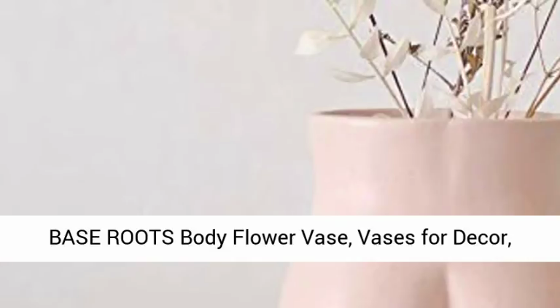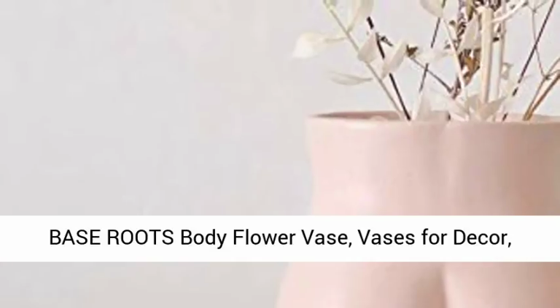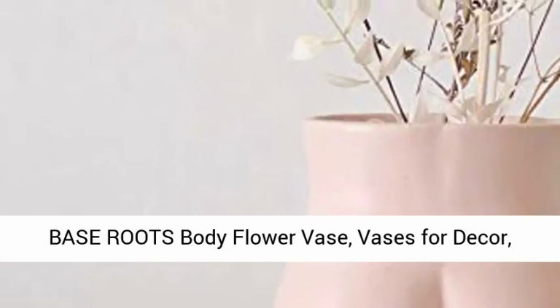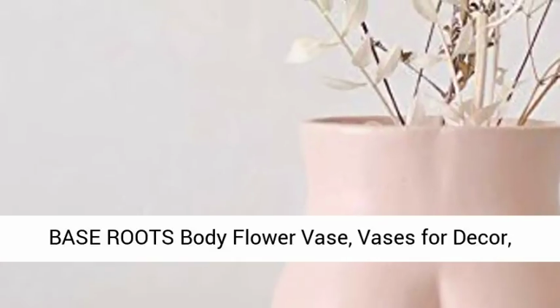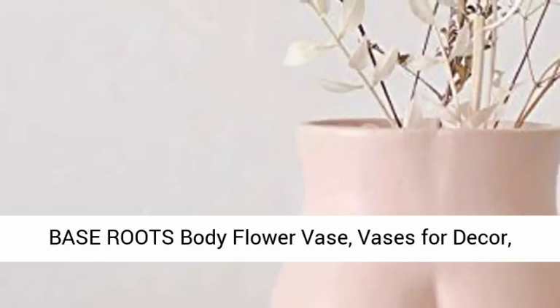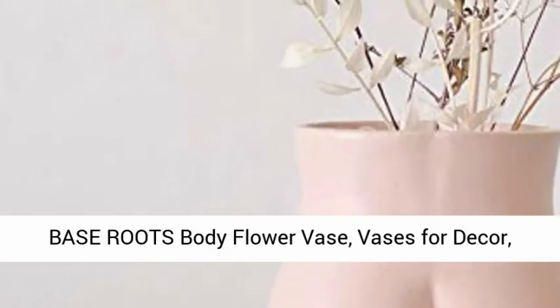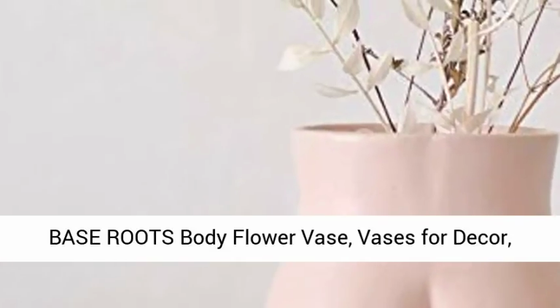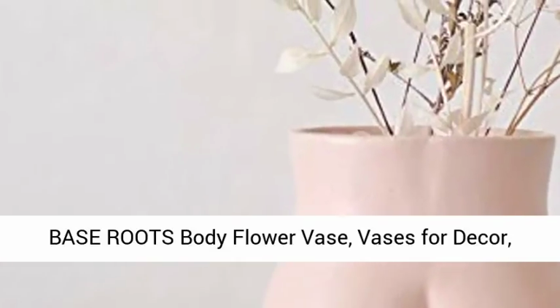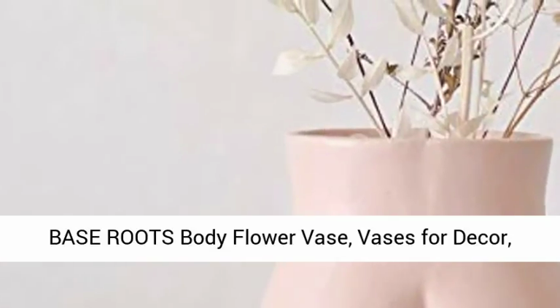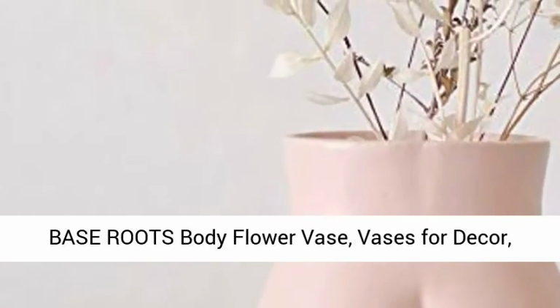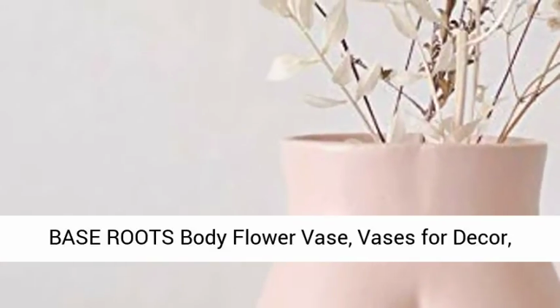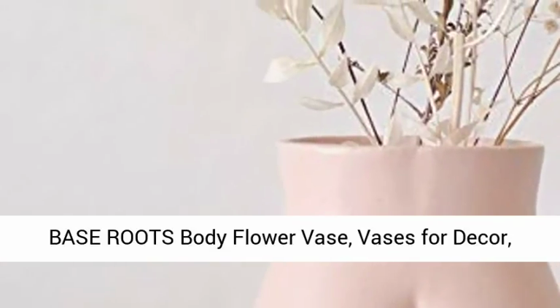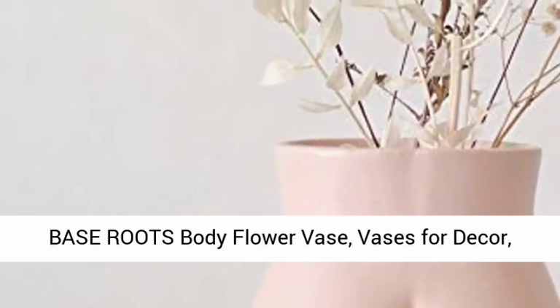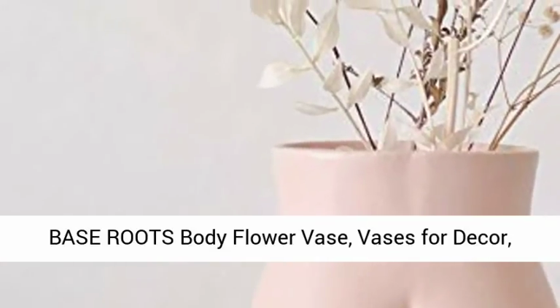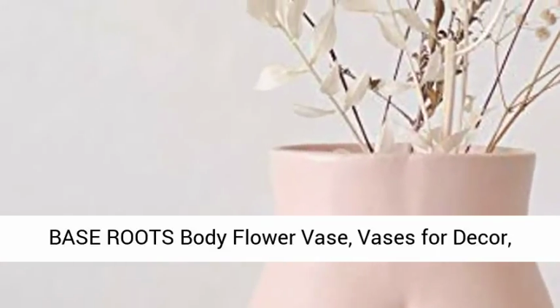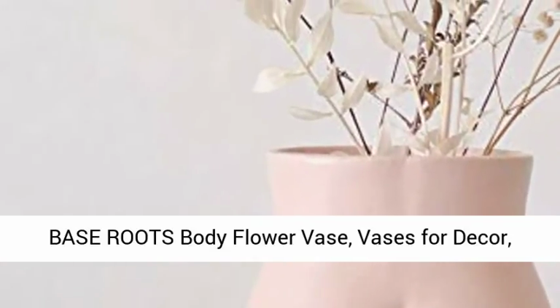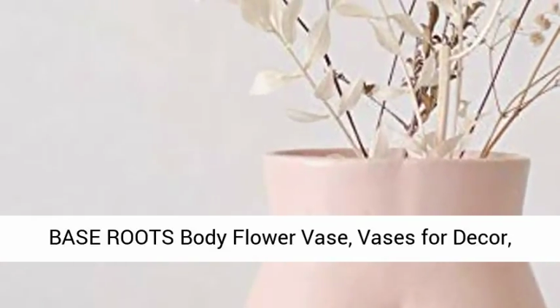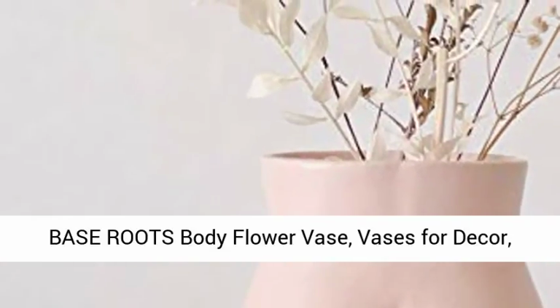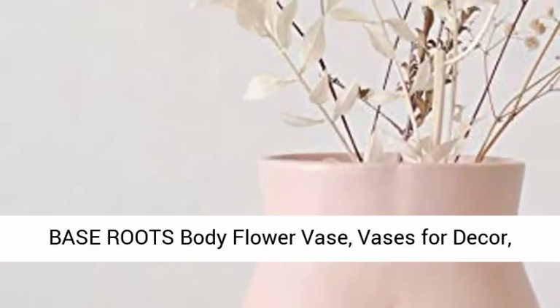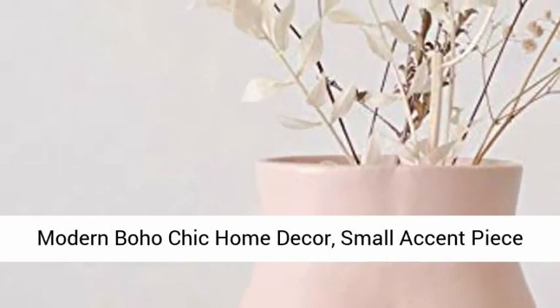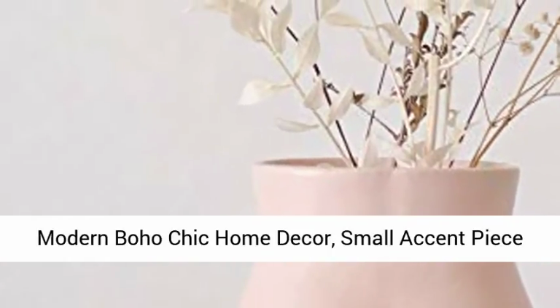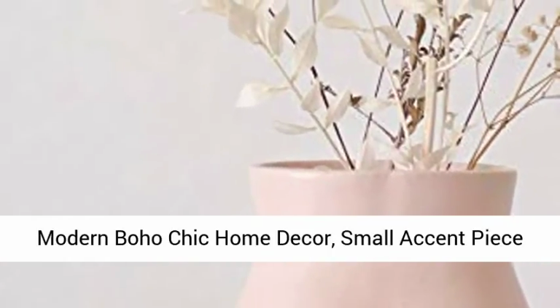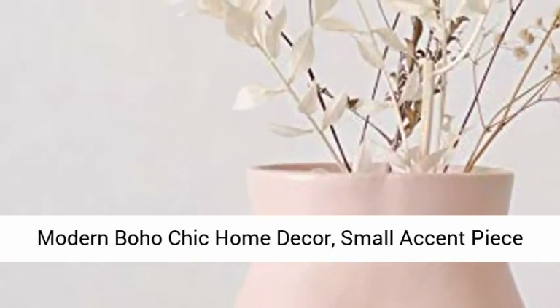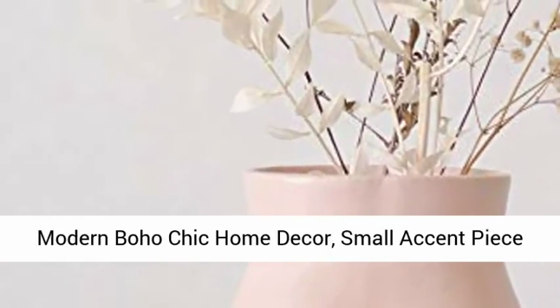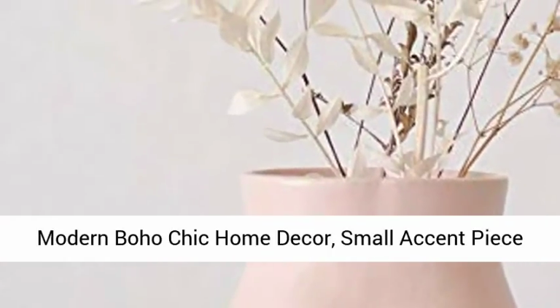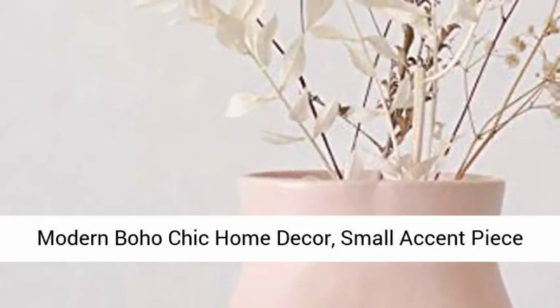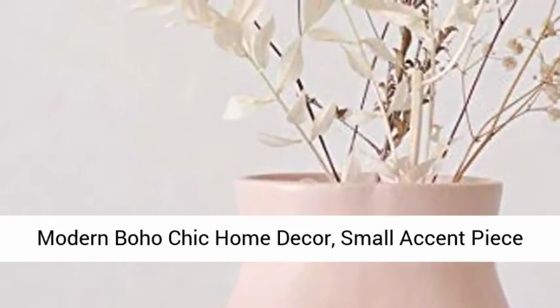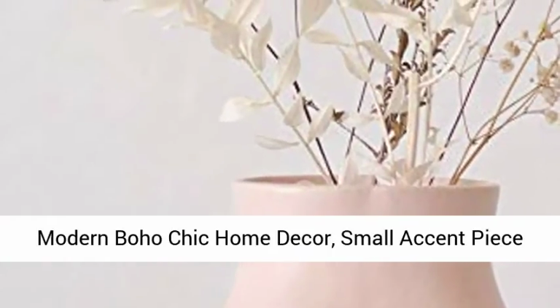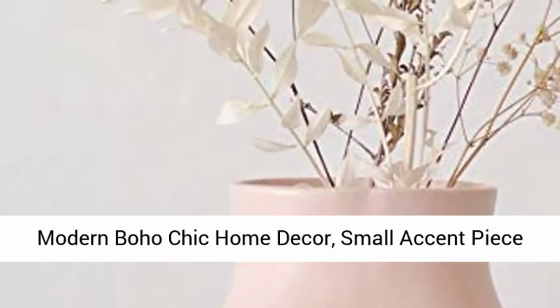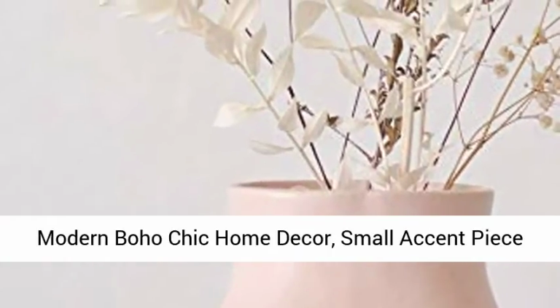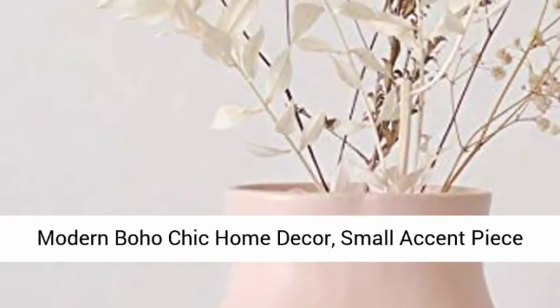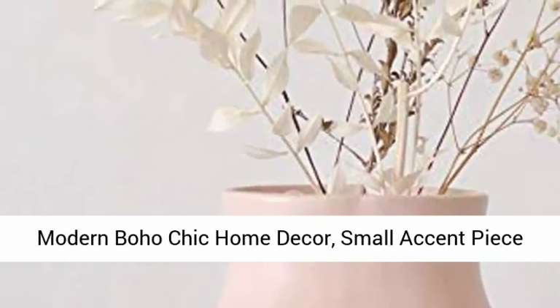Base Roots Body Flower Vase — vases for décor, modern boho chic home décor.